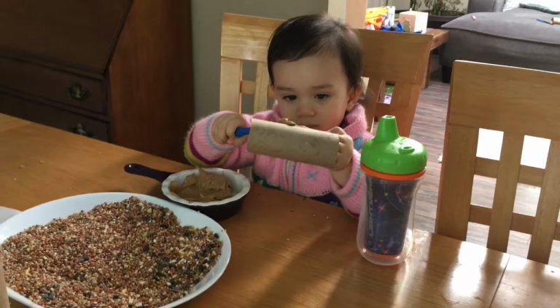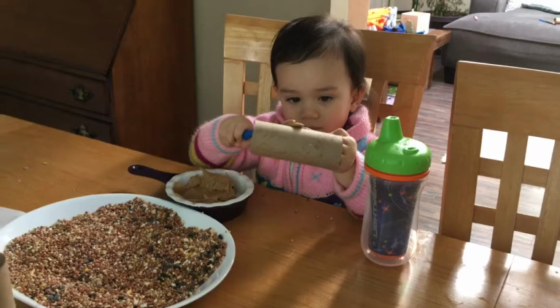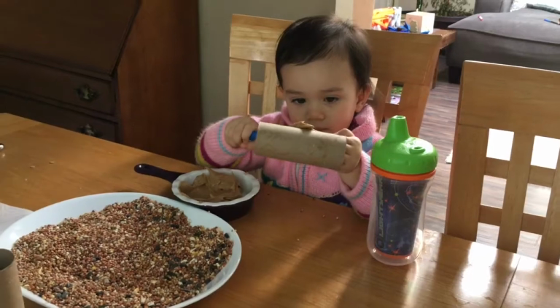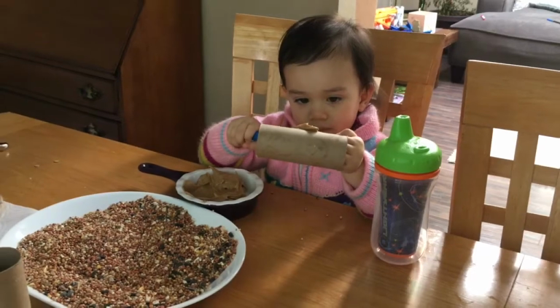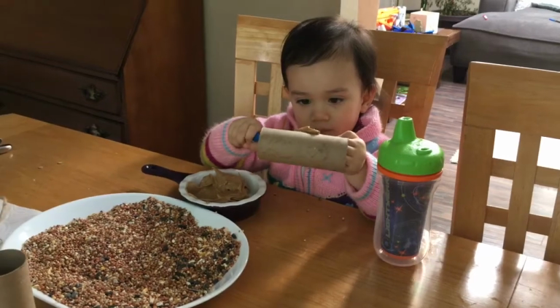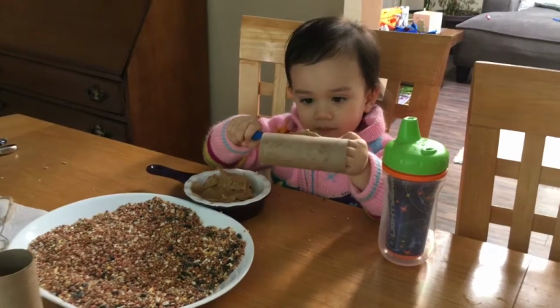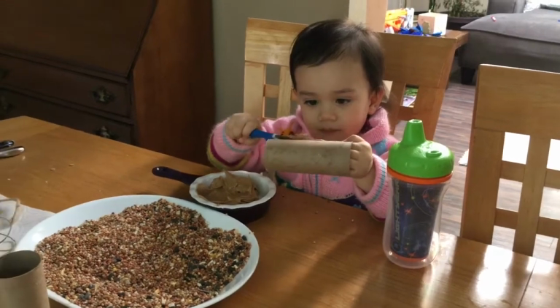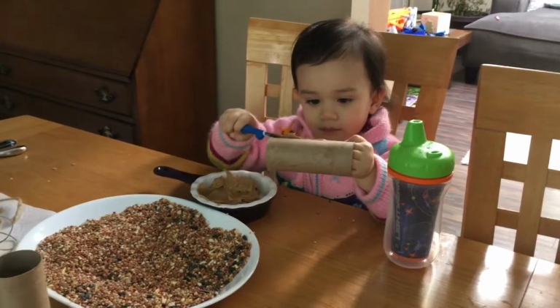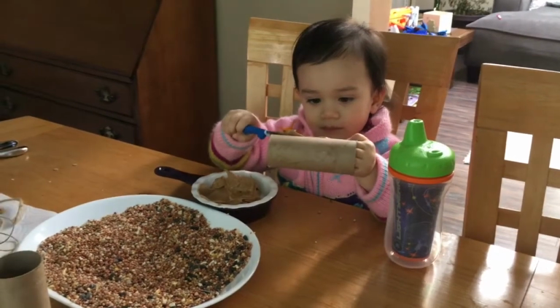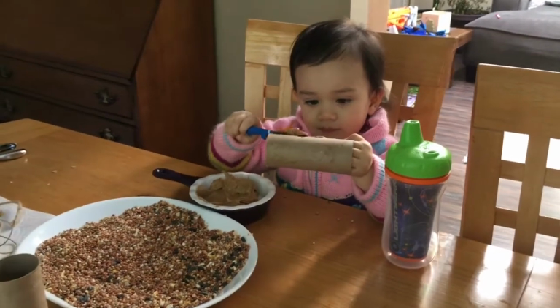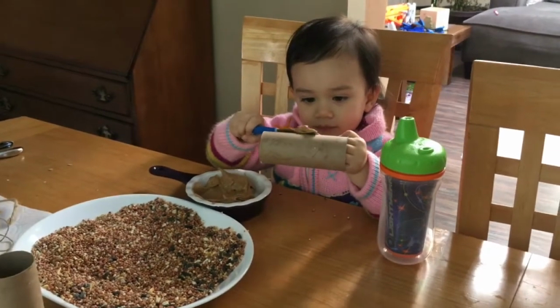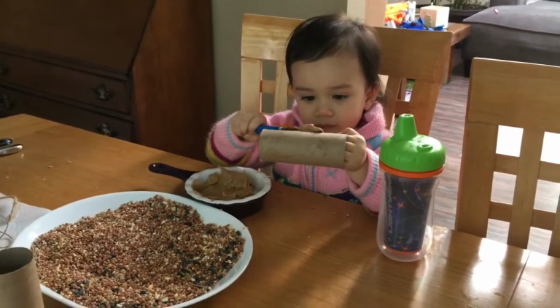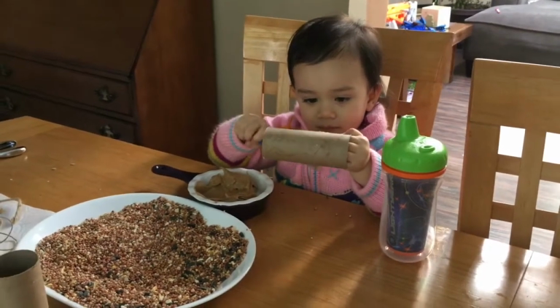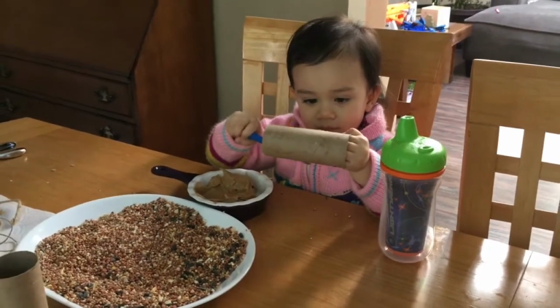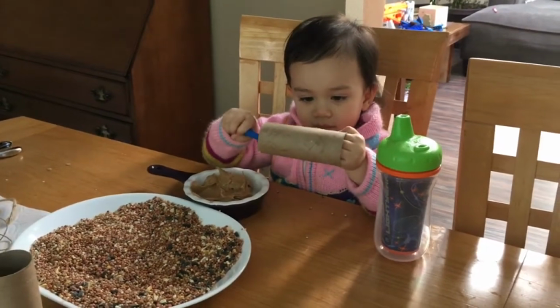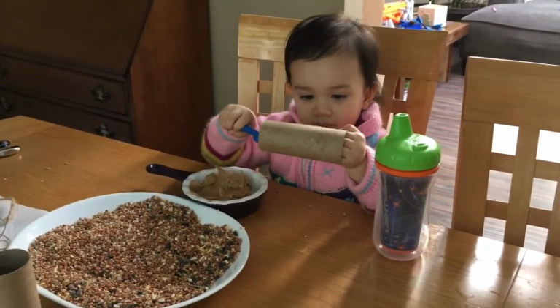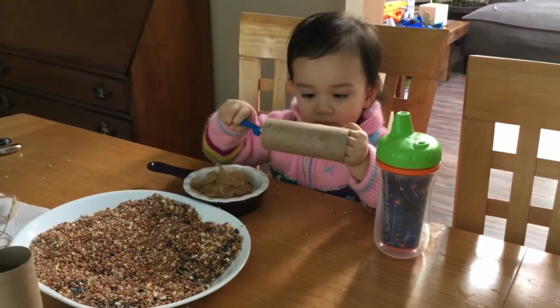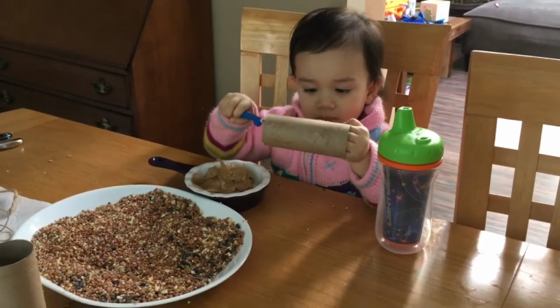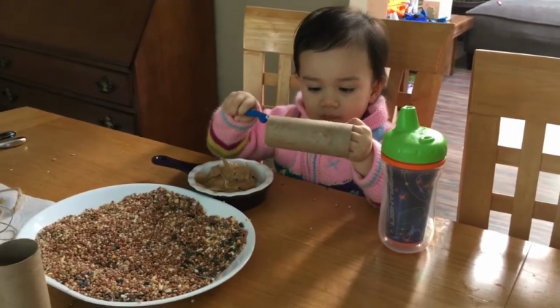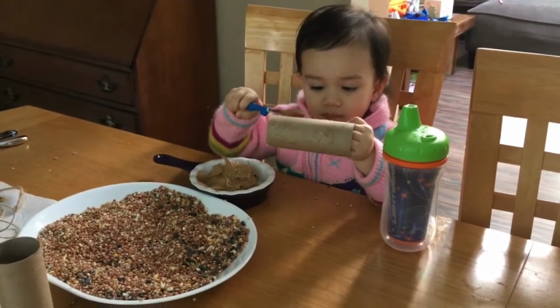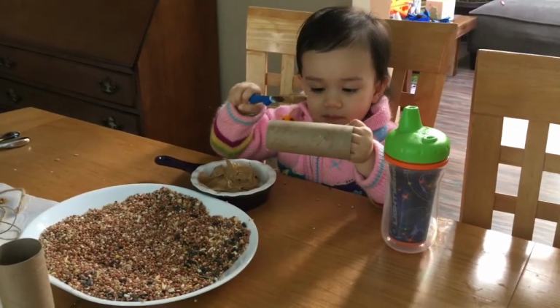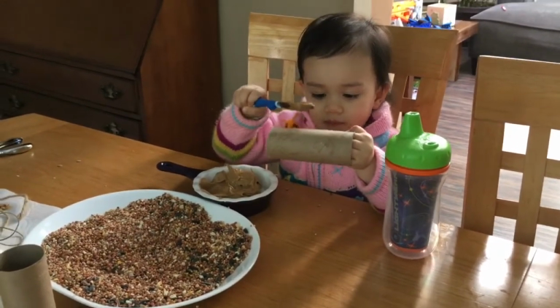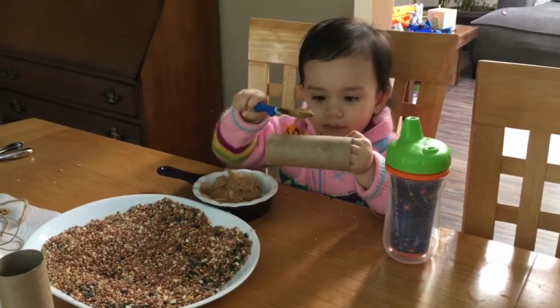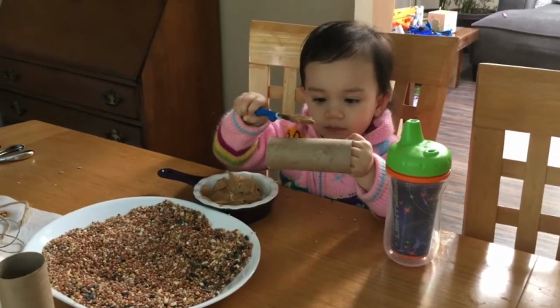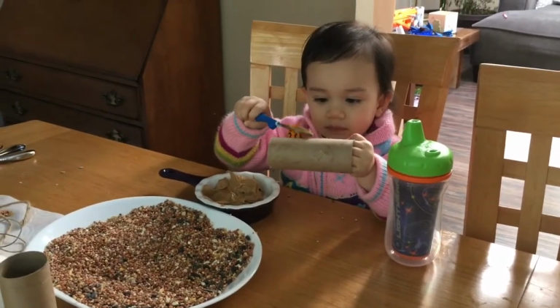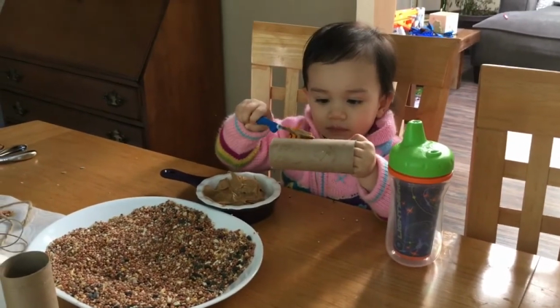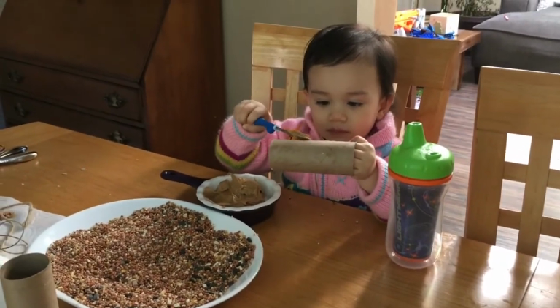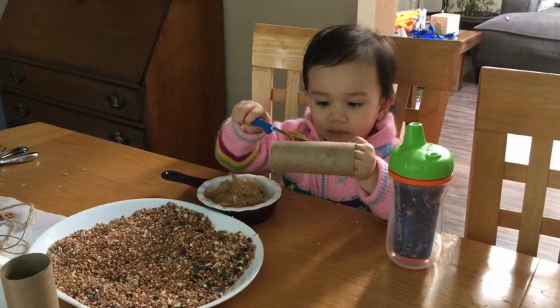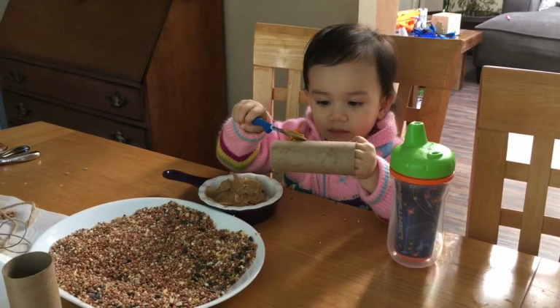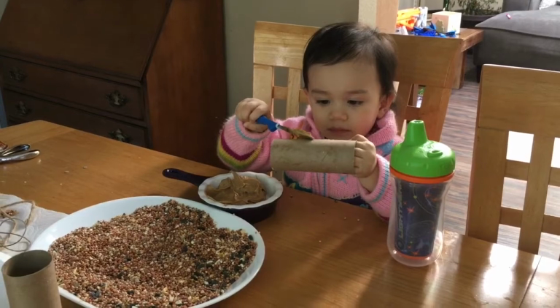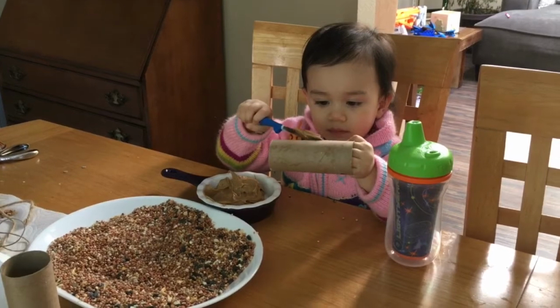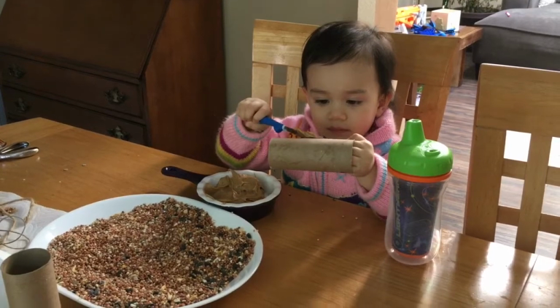She's spreading the peanut butter on the toilet paper tube, and then after that she'll be rolling it onto the seeds.